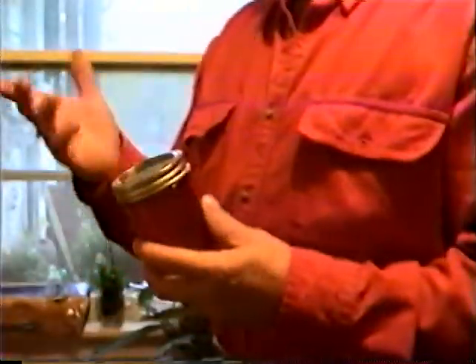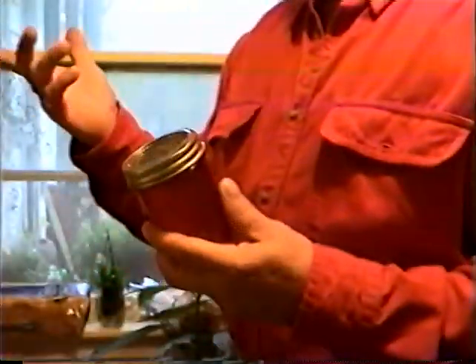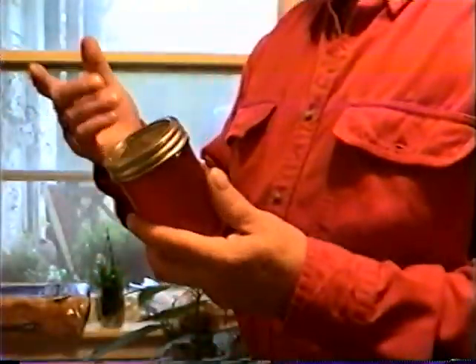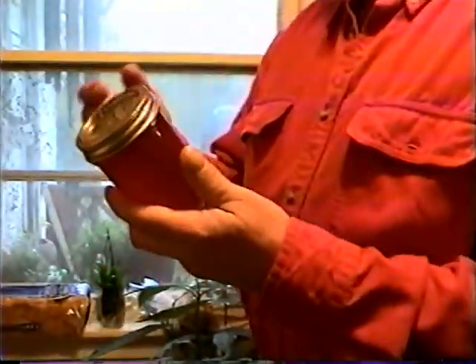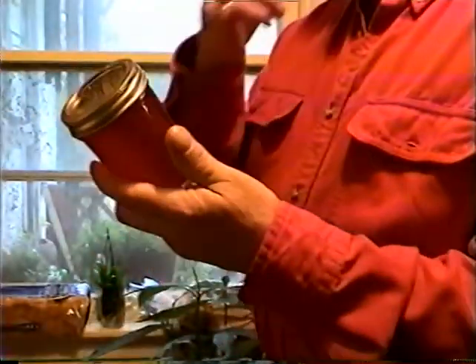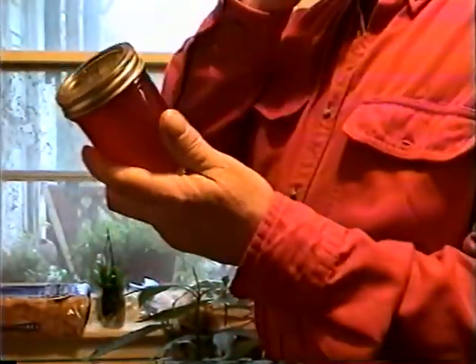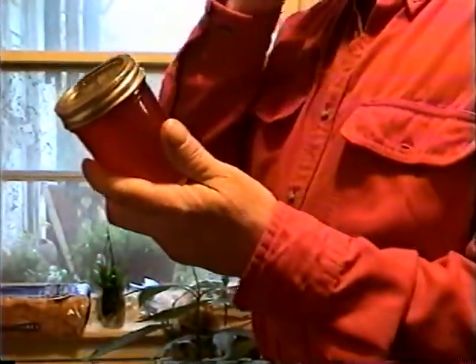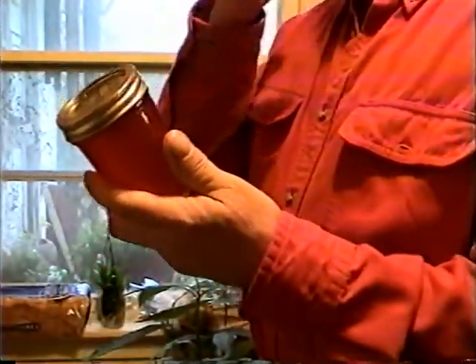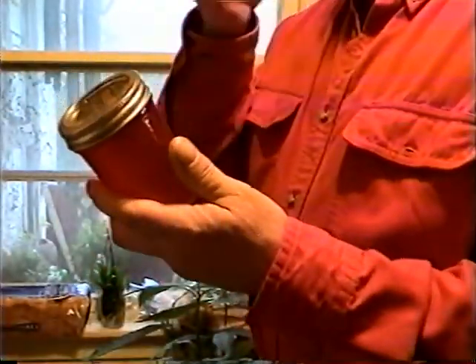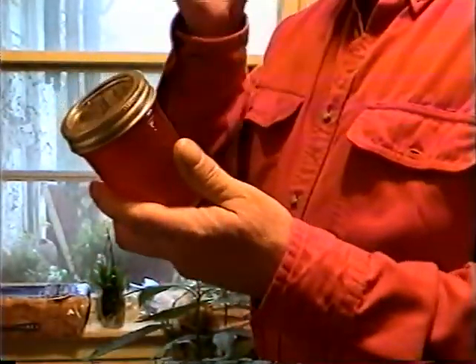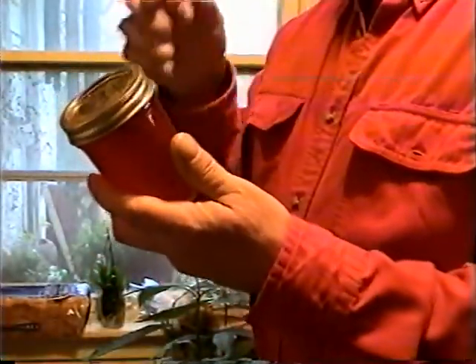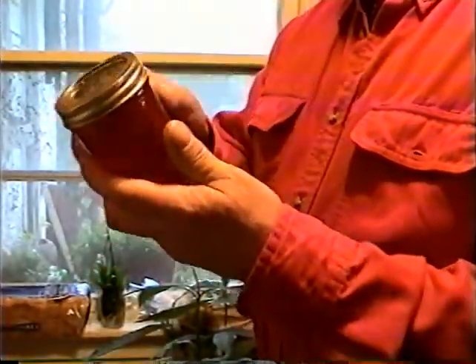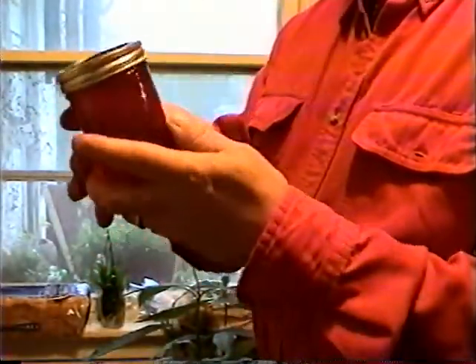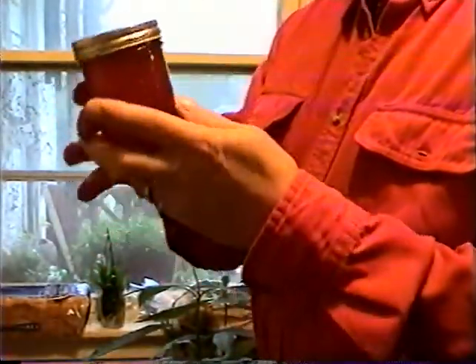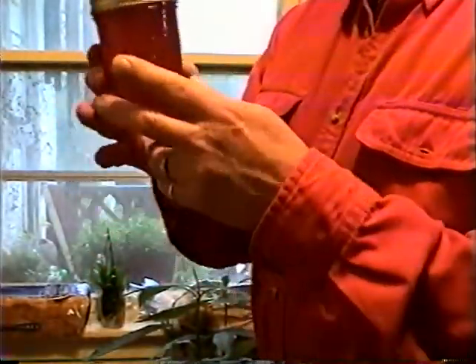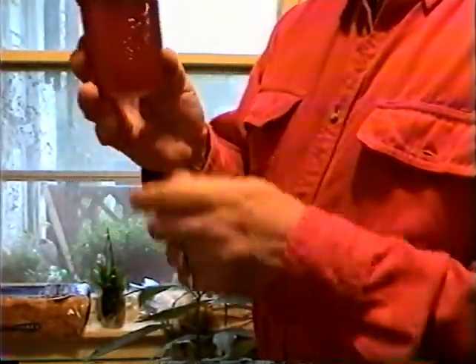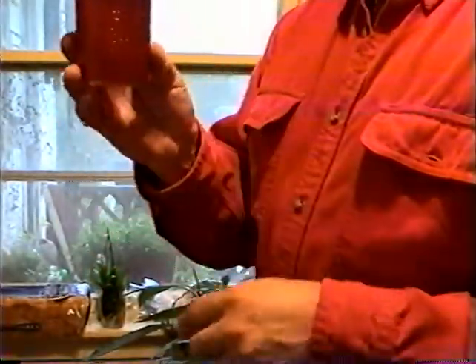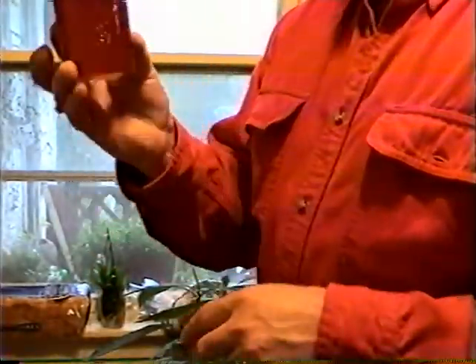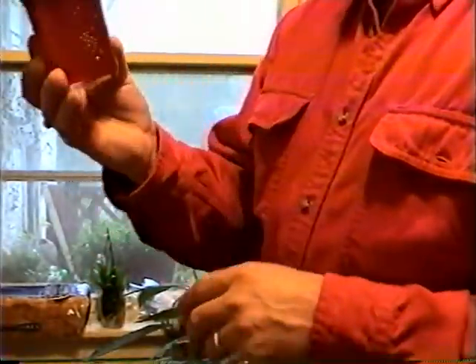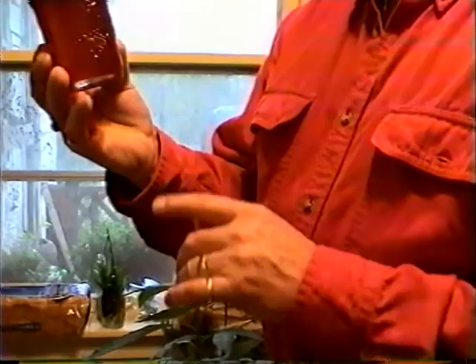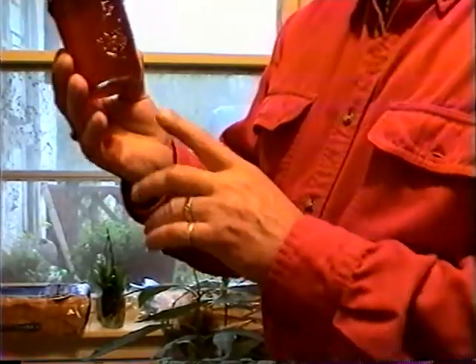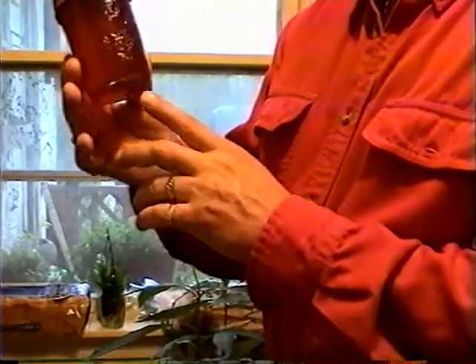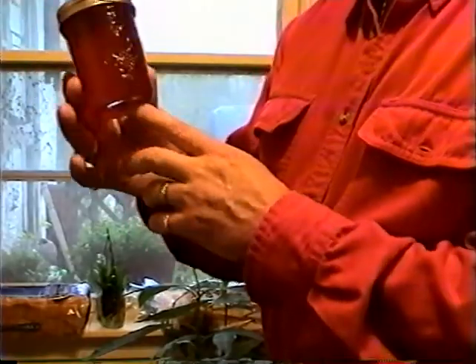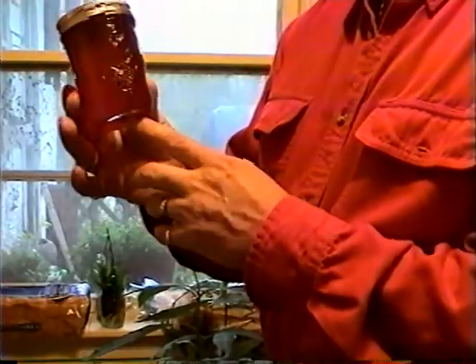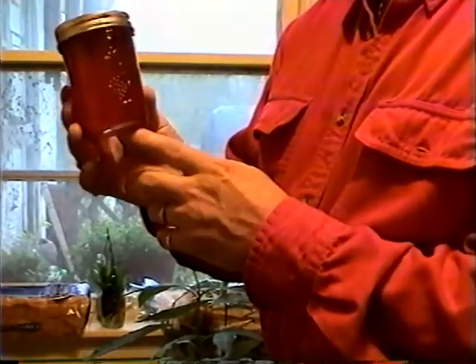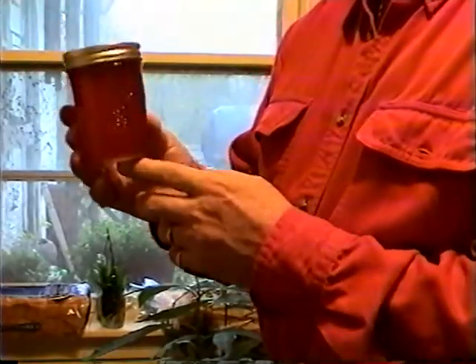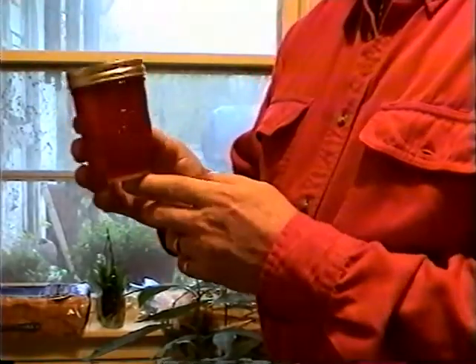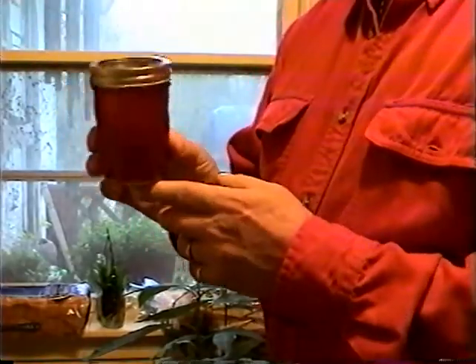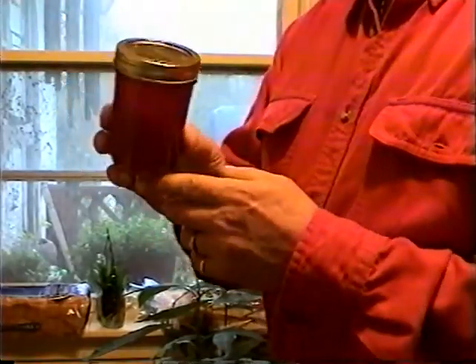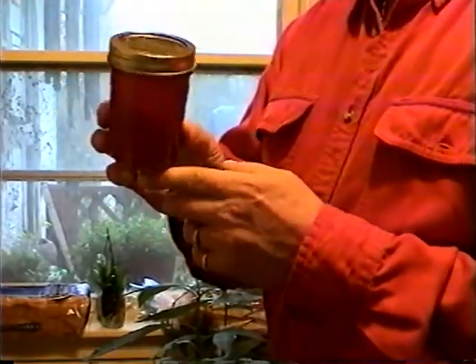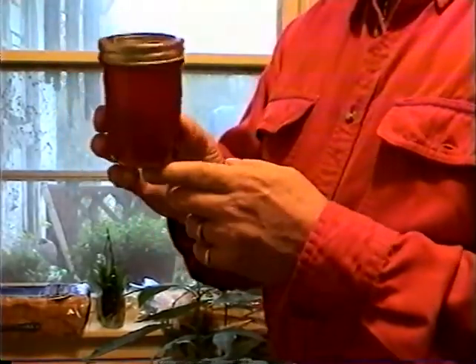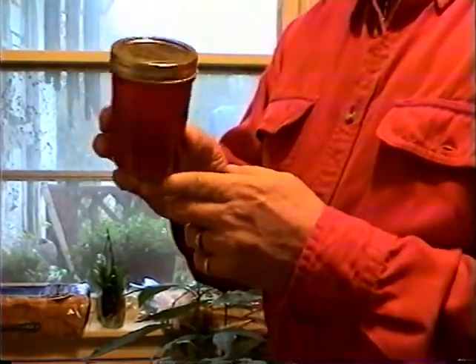I make jellies from my plum trees — we didn't see them, but they're out there. This is a red plum jelly. See how the light goes through it — it's so pretty.